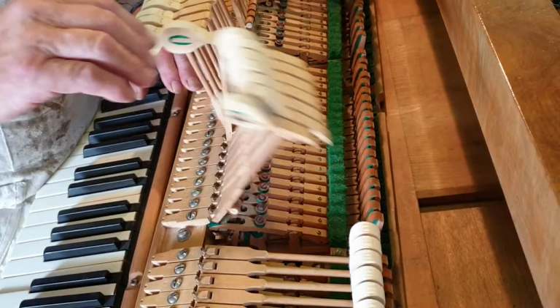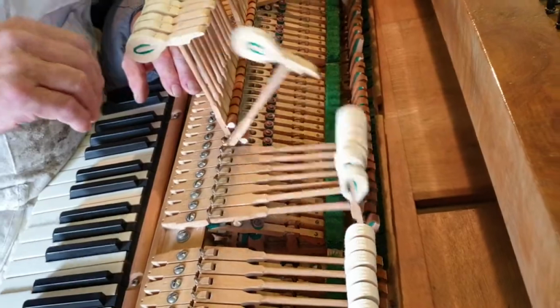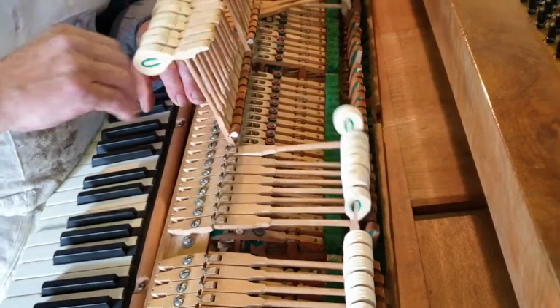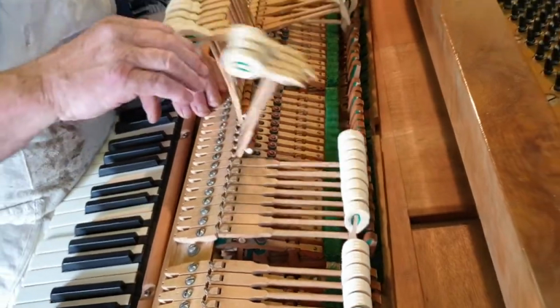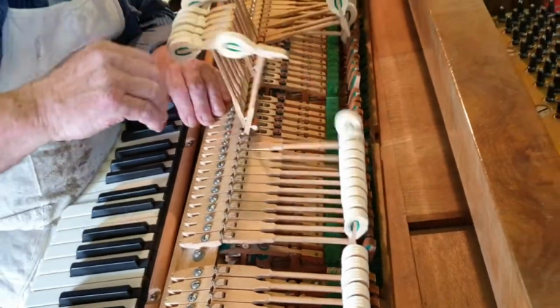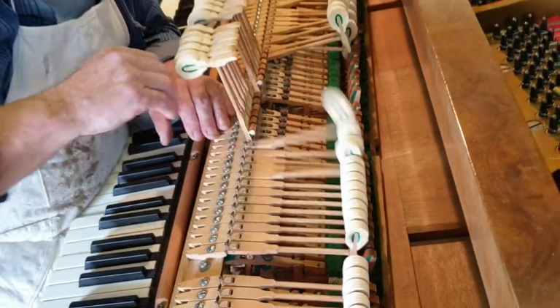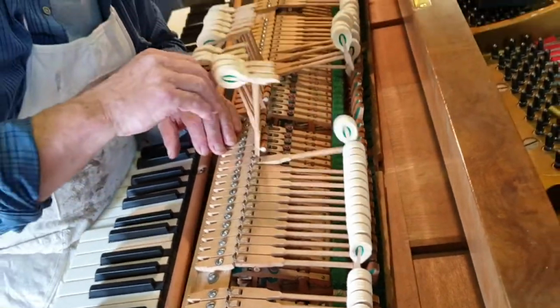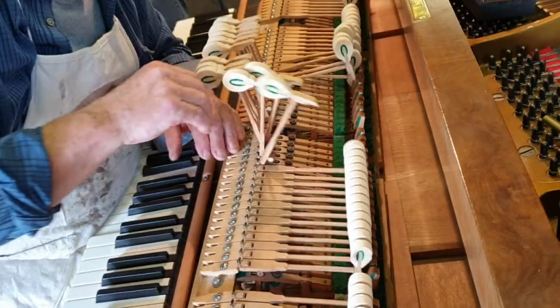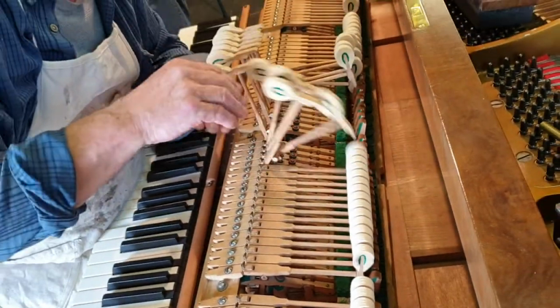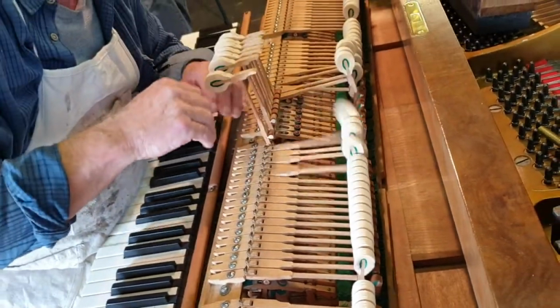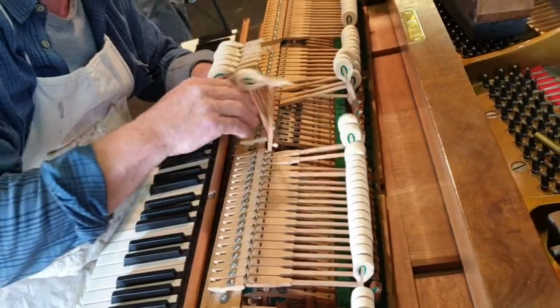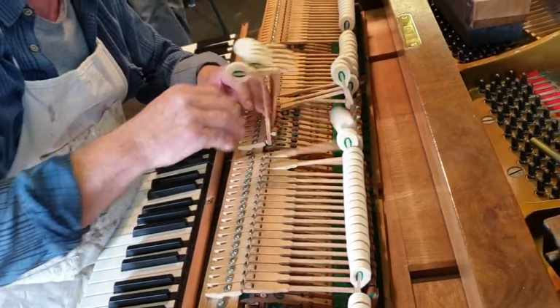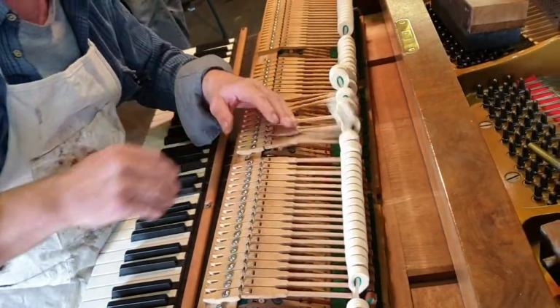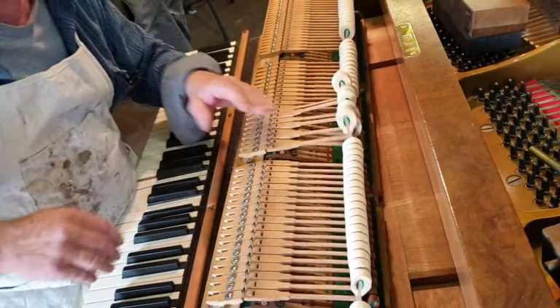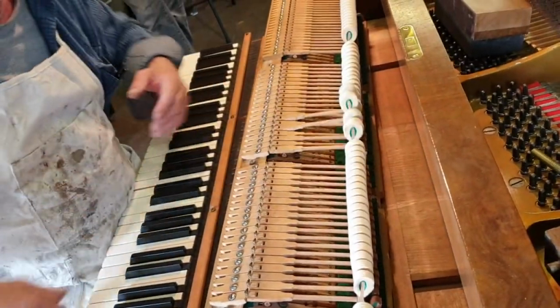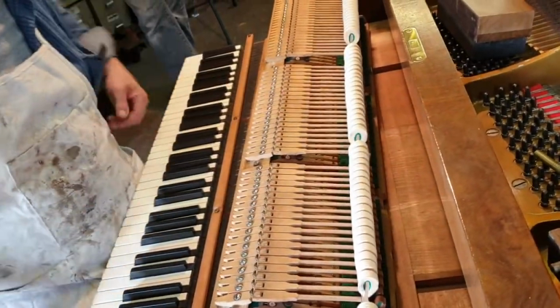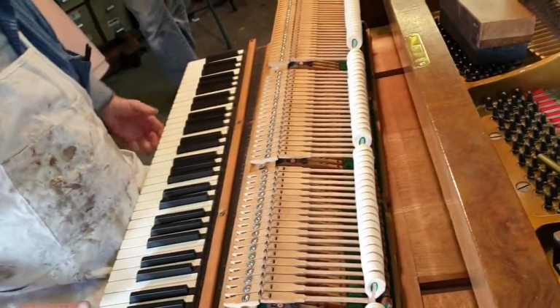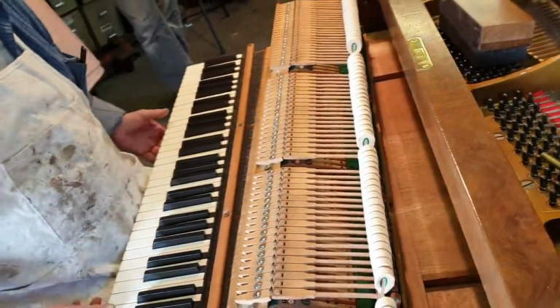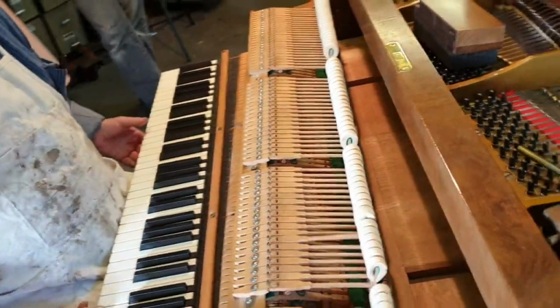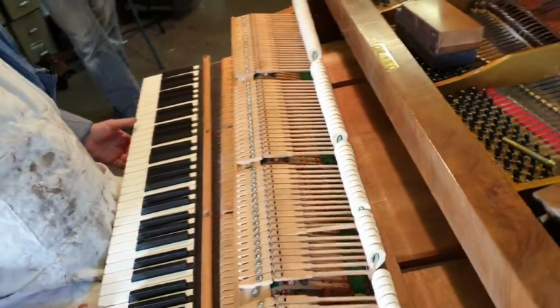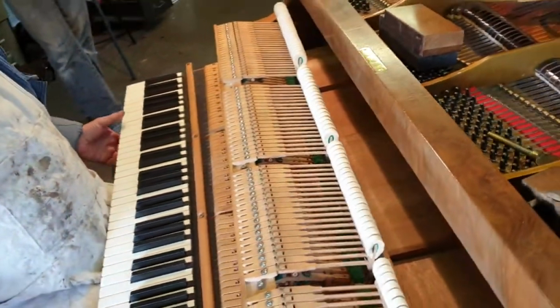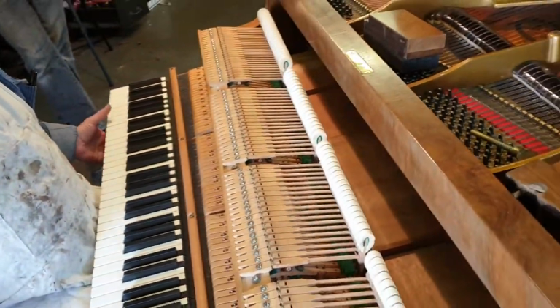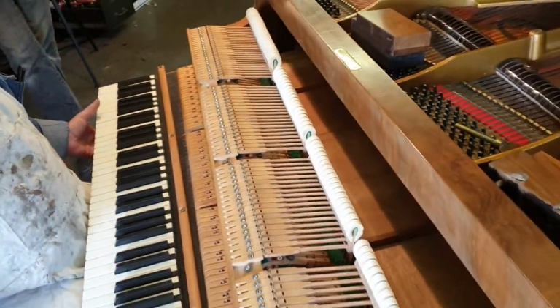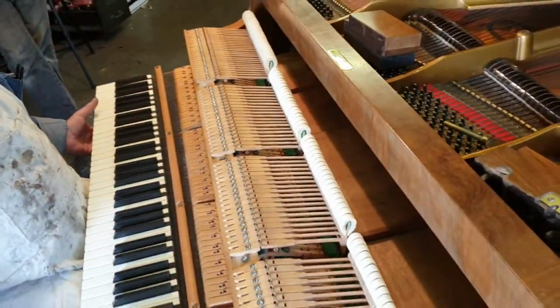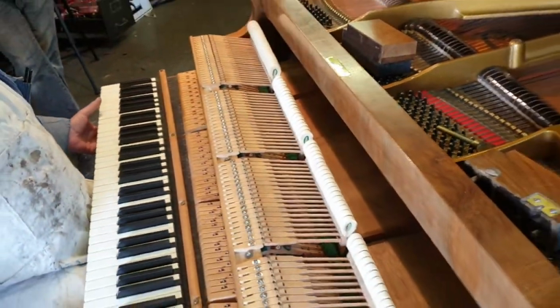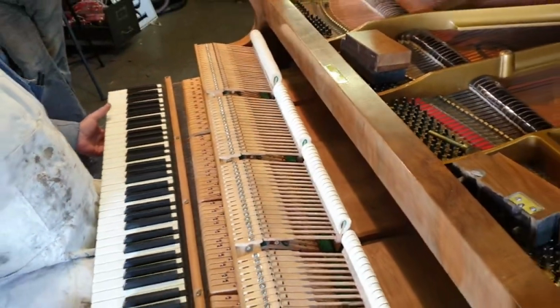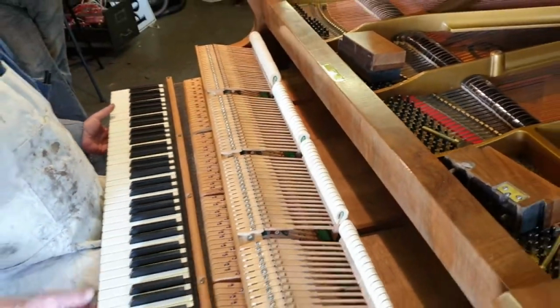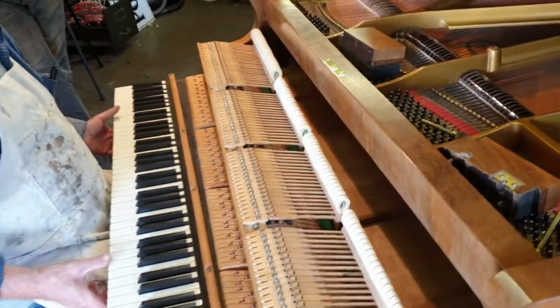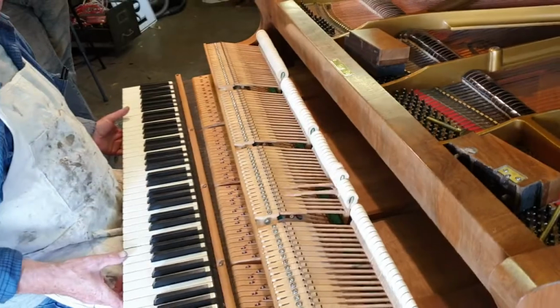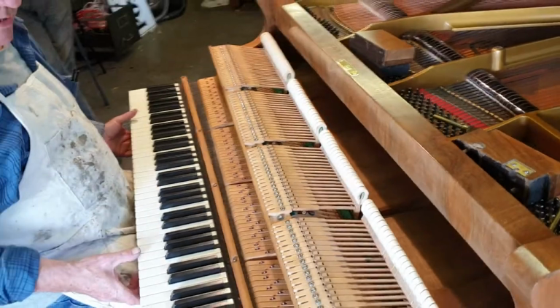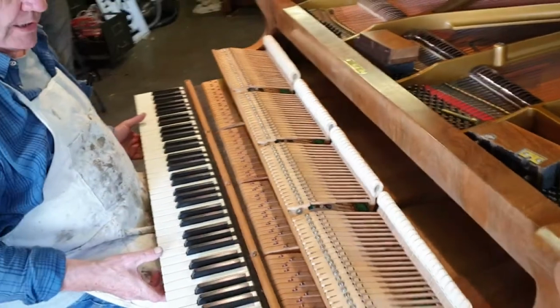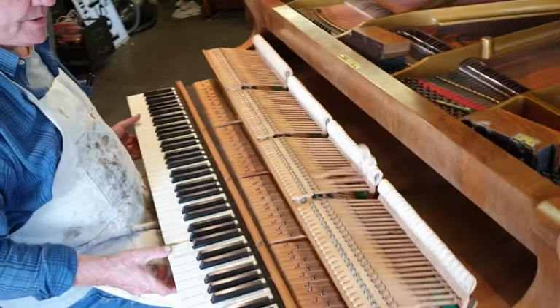The hammers have been refaced. The keys are all in good order. It's been regulated.